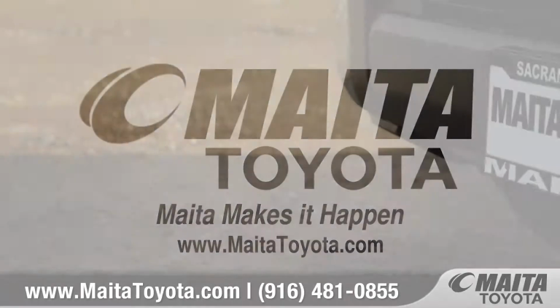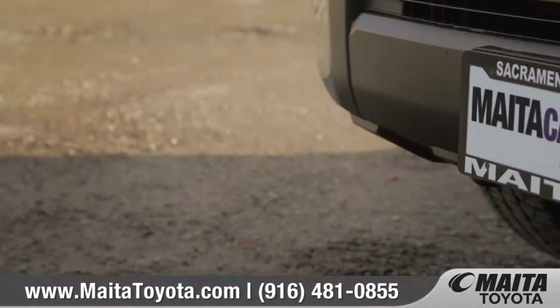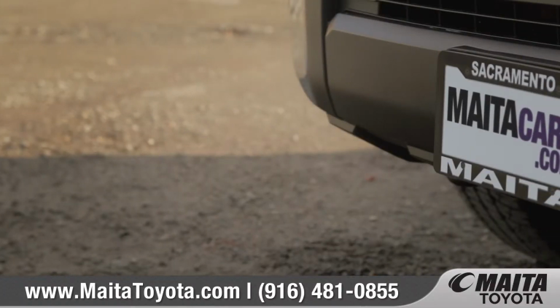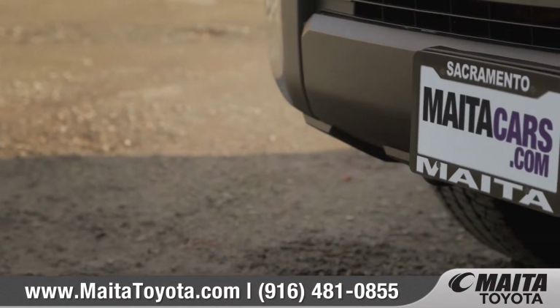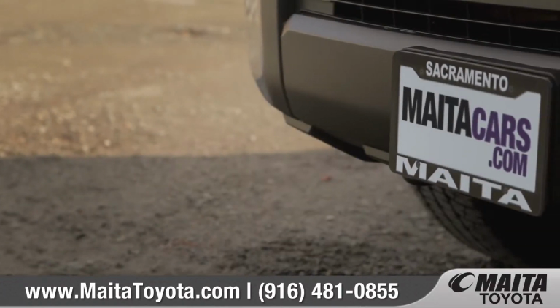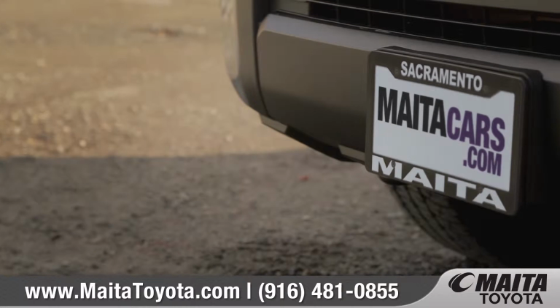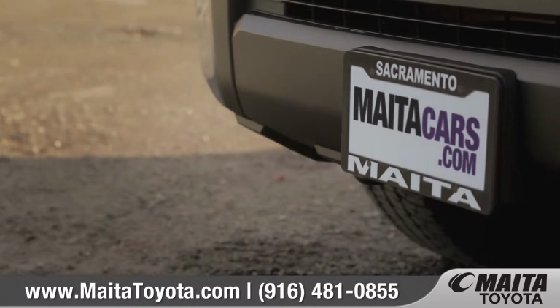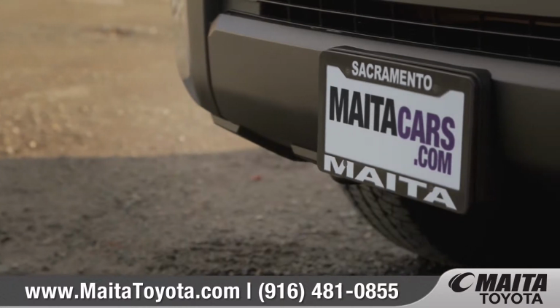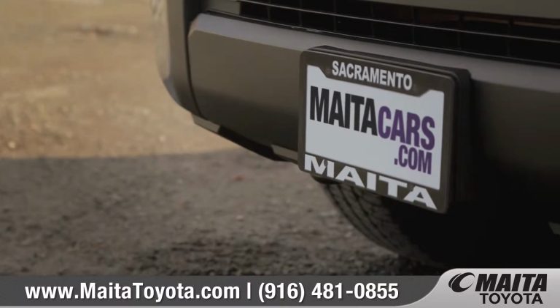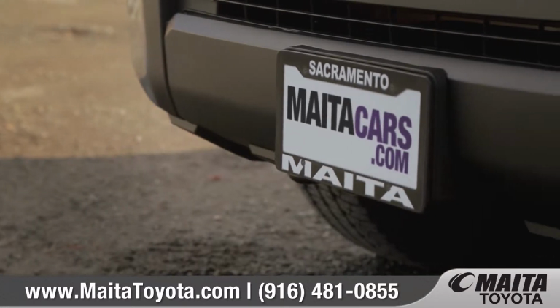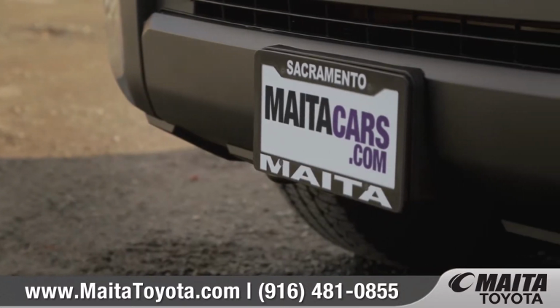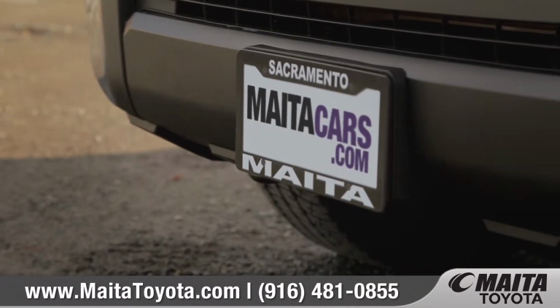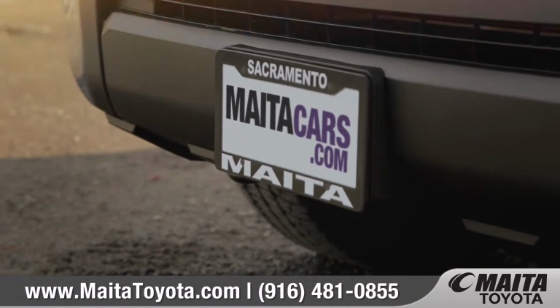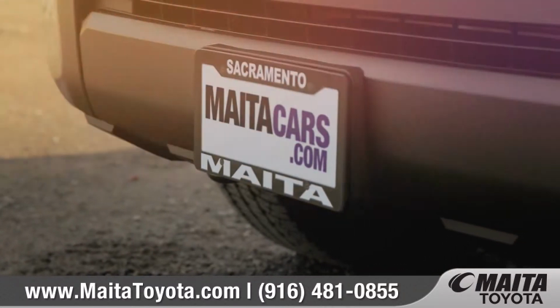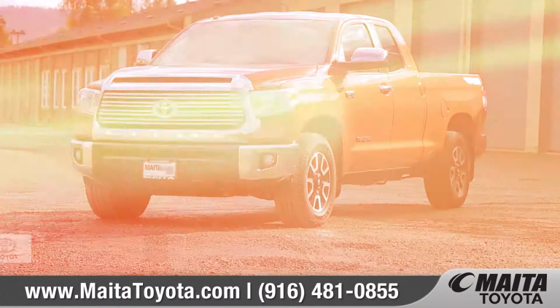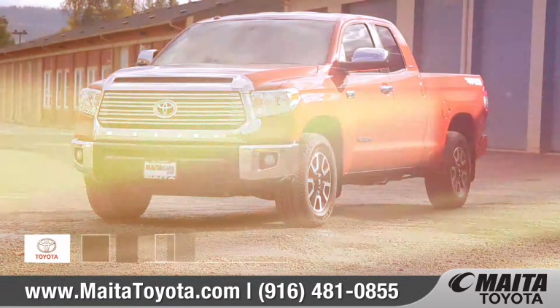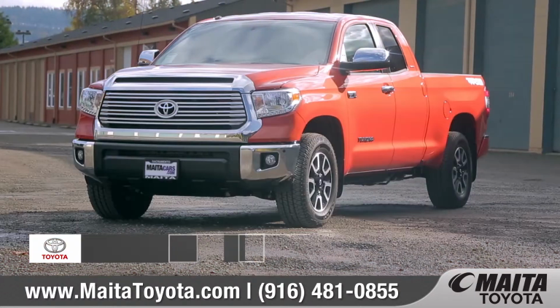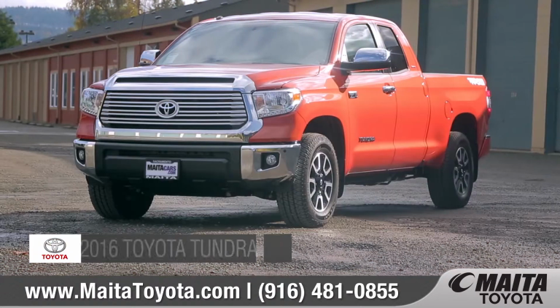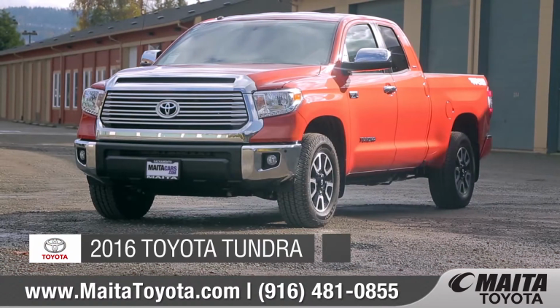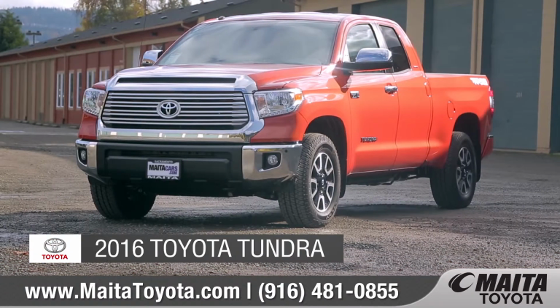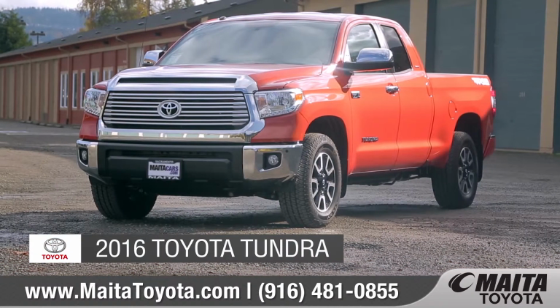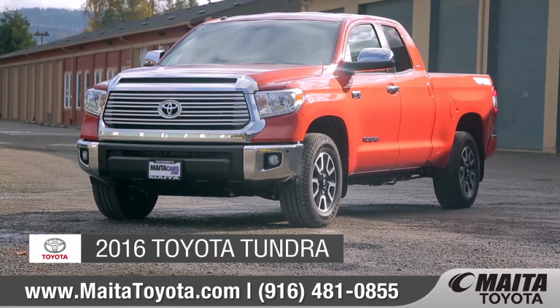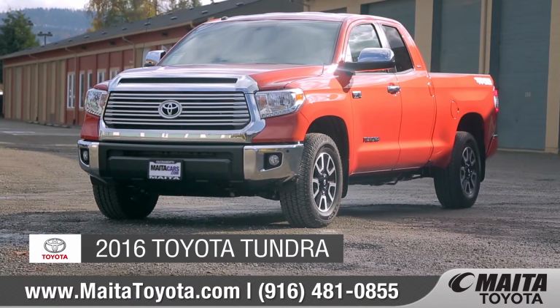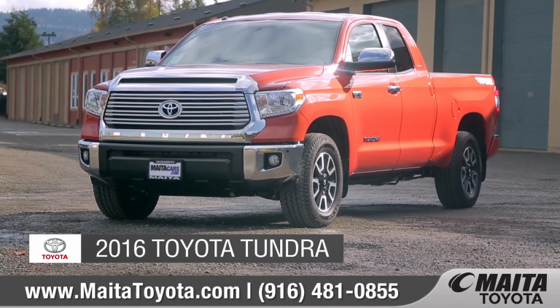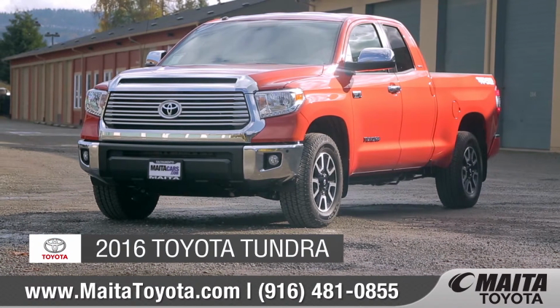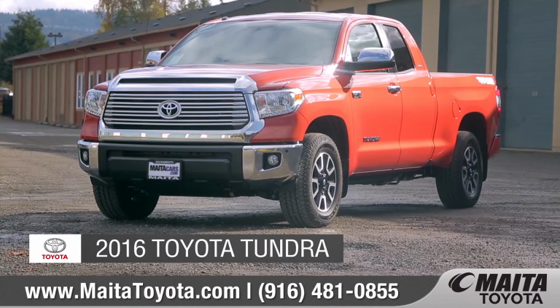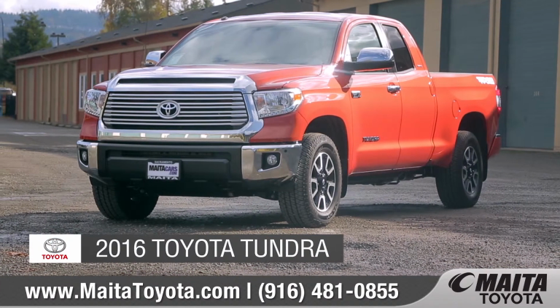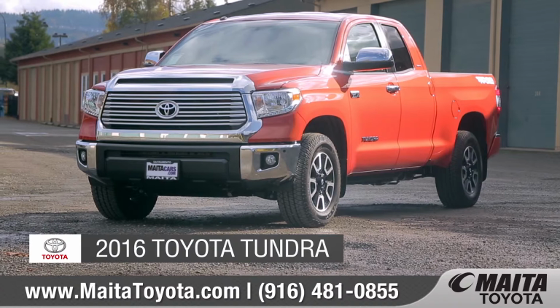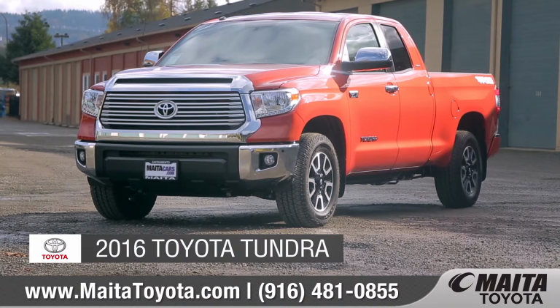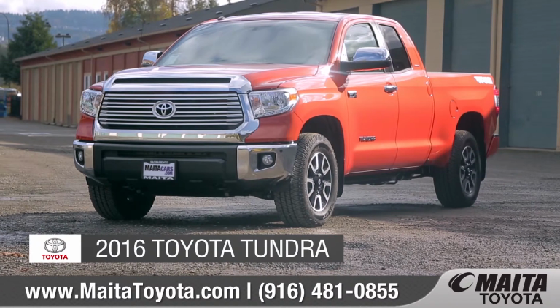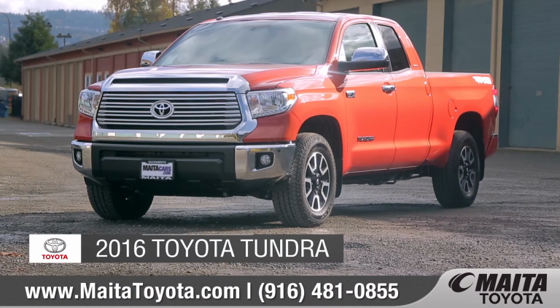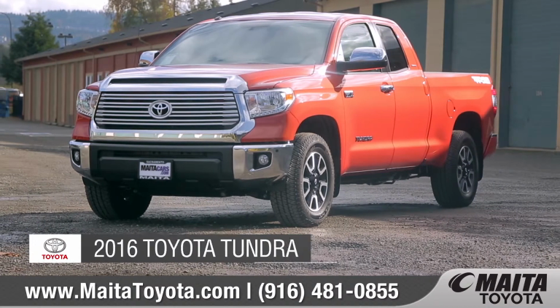Maita Toyota. Maita makes it happen. Today we'd like to talk about the 2016 Toyota Tundra.